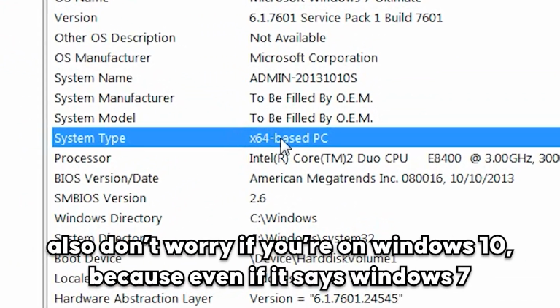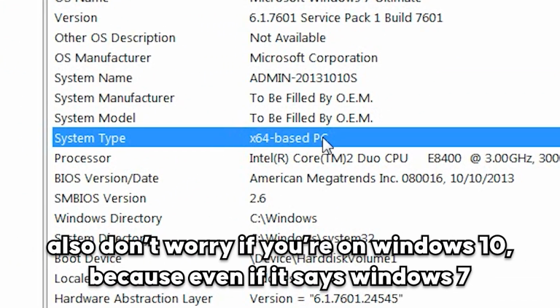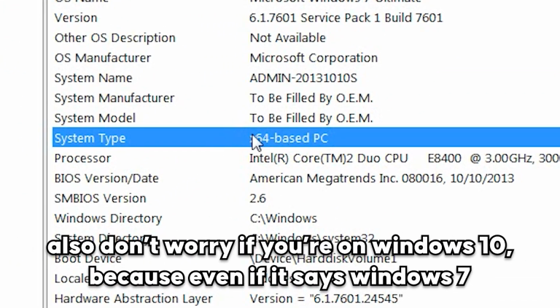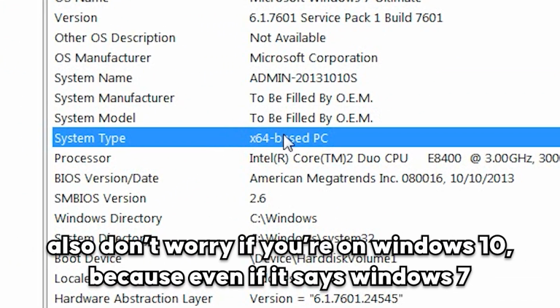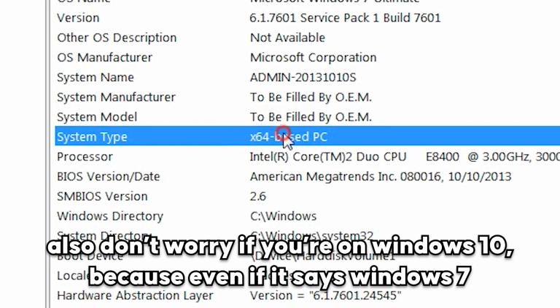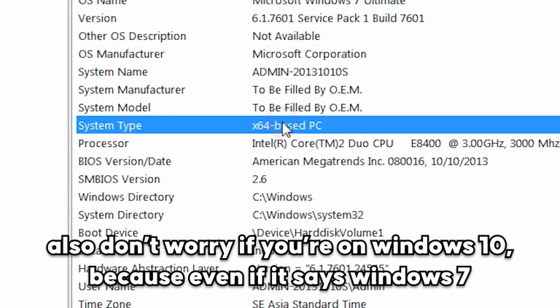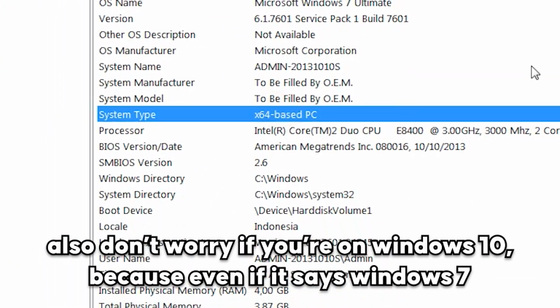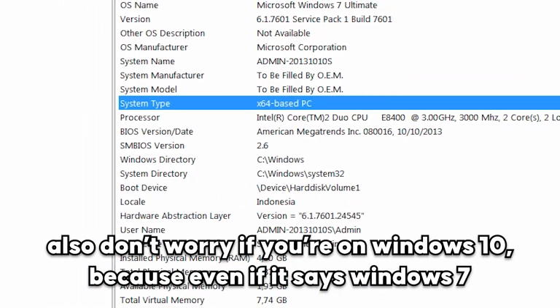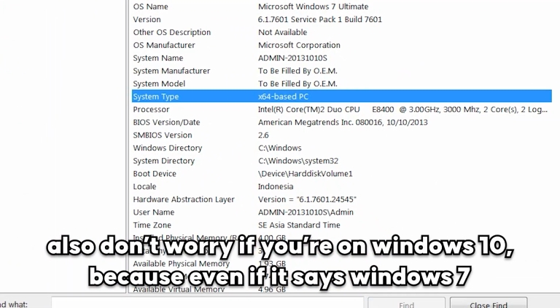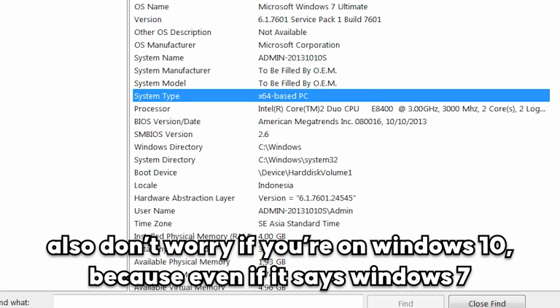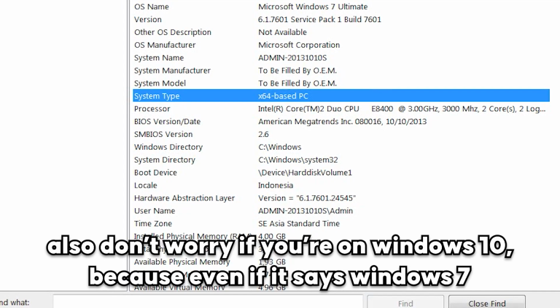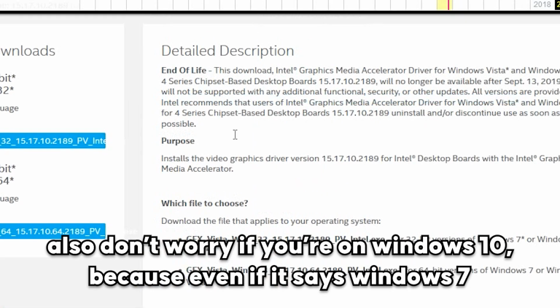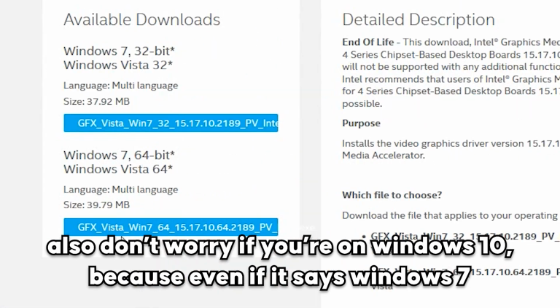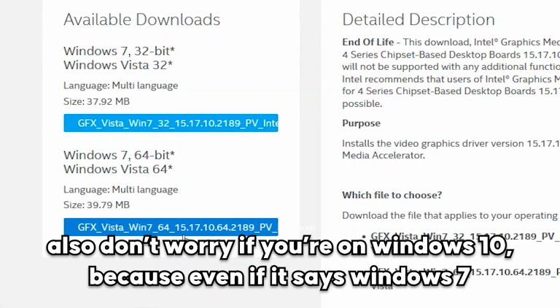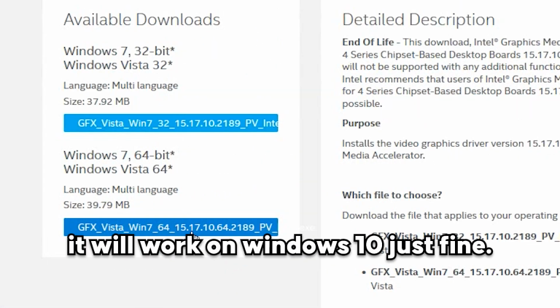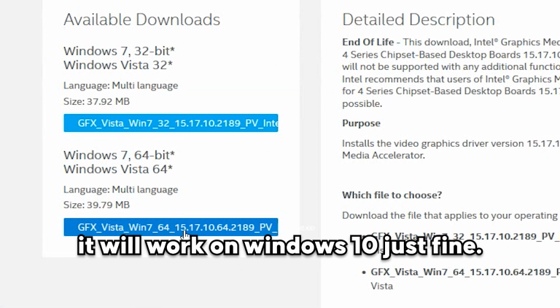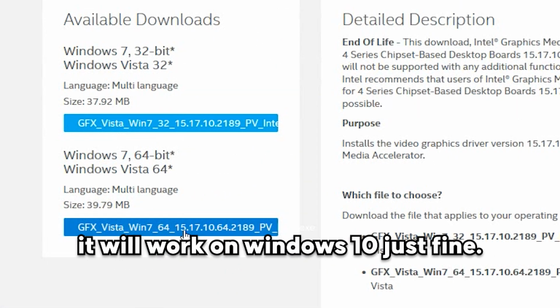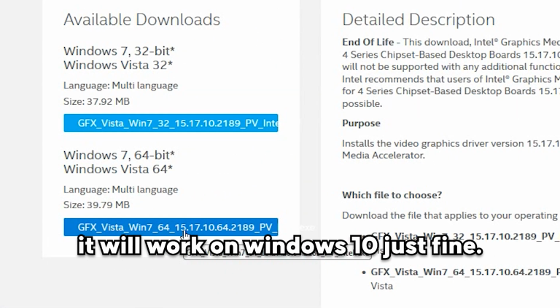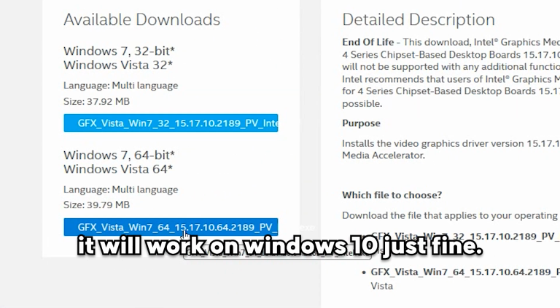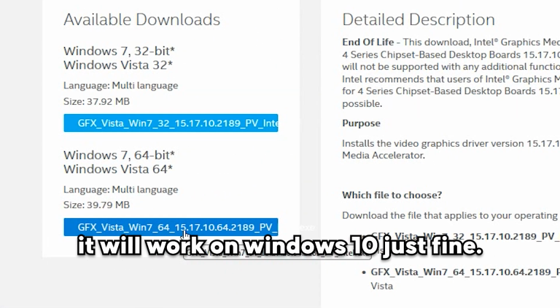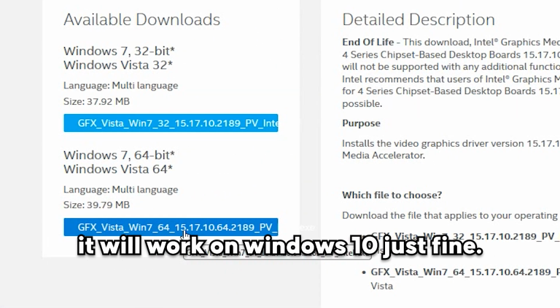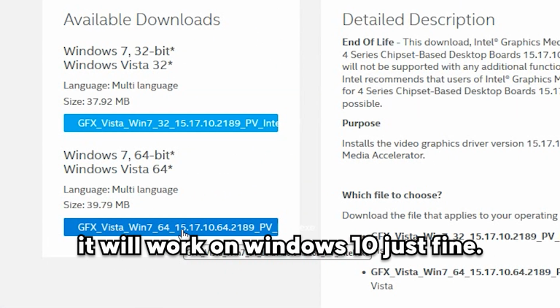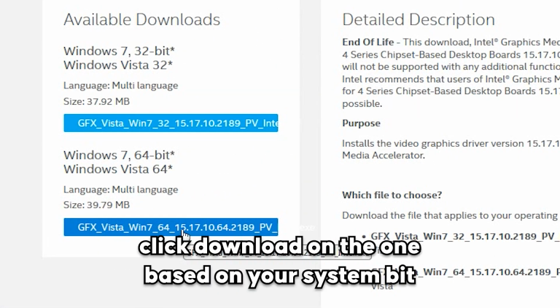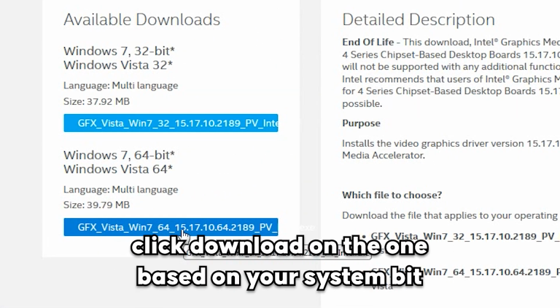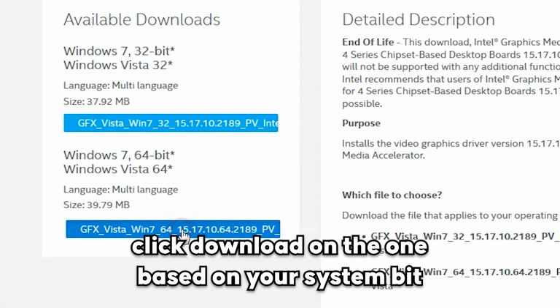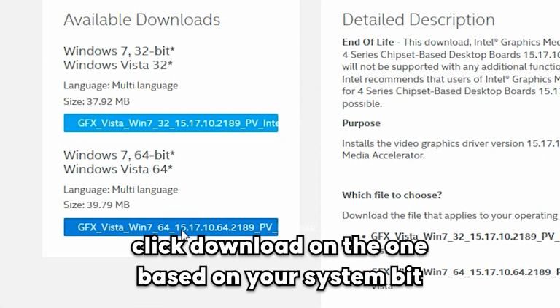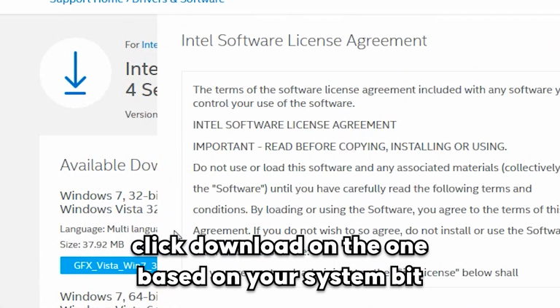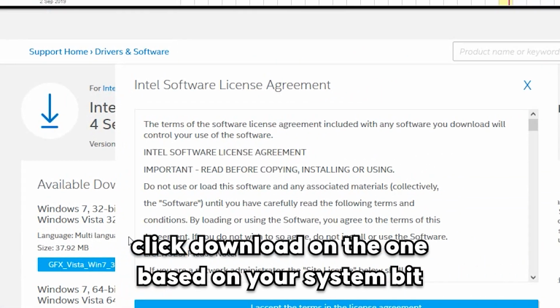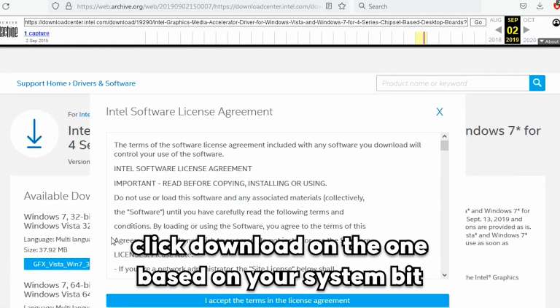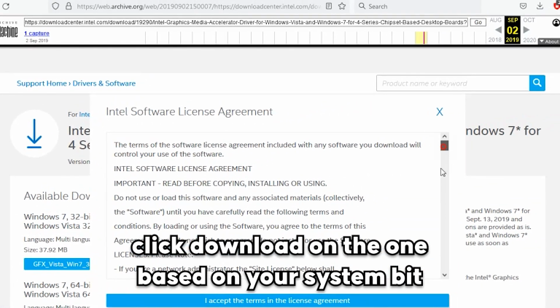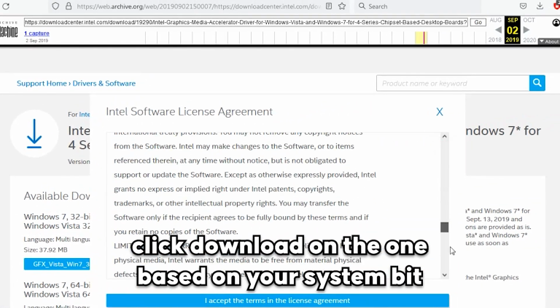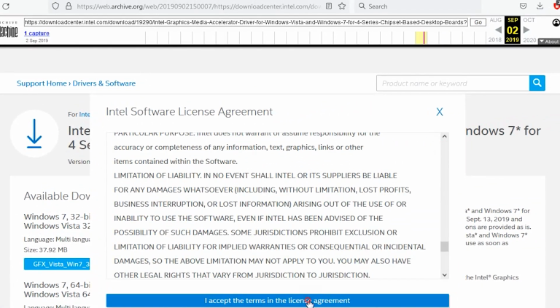Also, don't worry if you're on Windows 10 — because even if it says Windows 7, it will work on Windows 10 just fine. Click download on the one that matches your system's bit version.